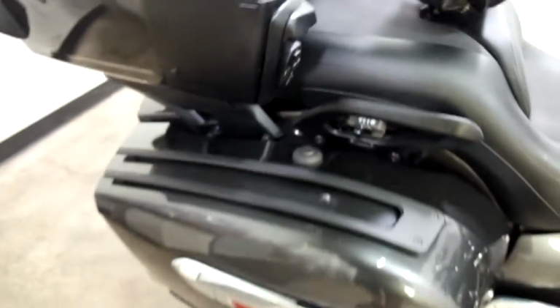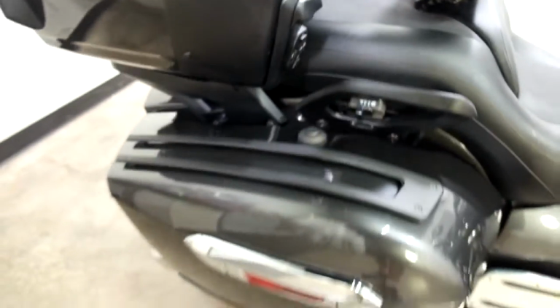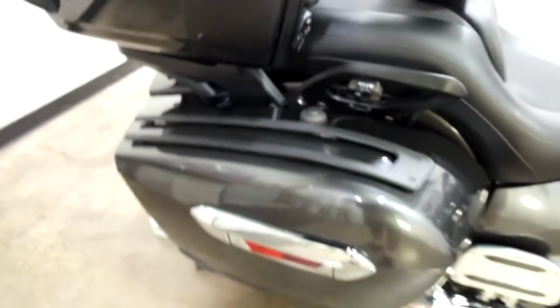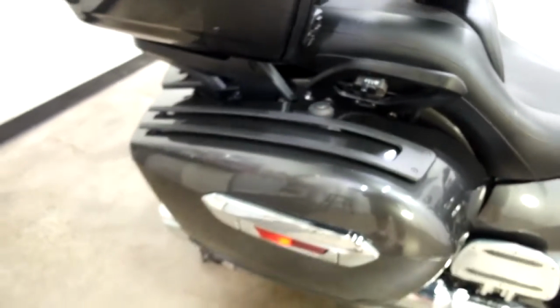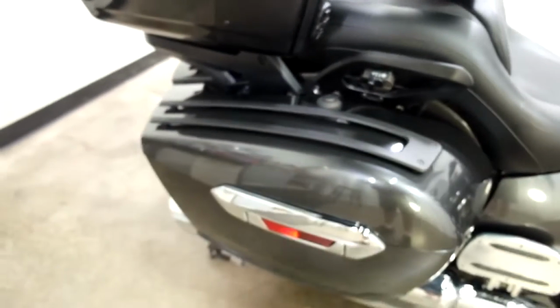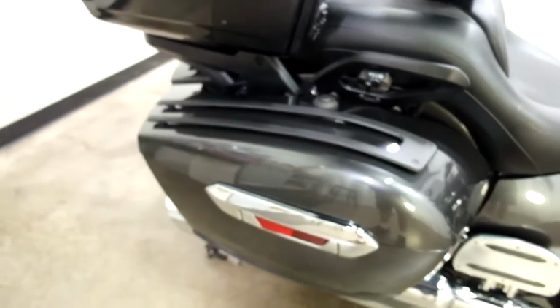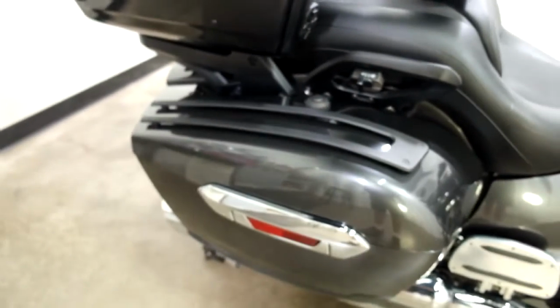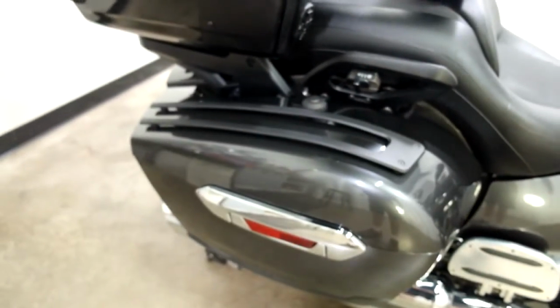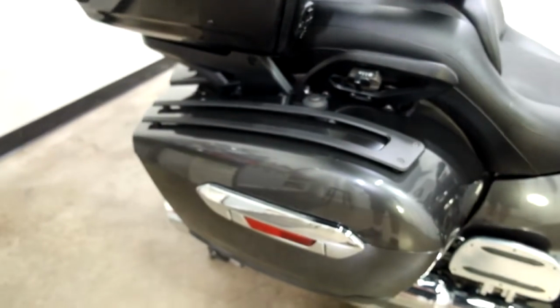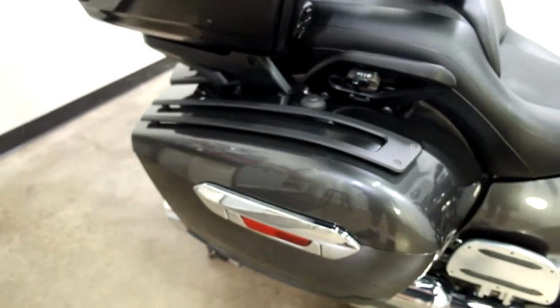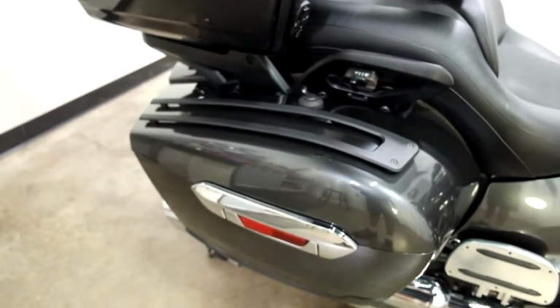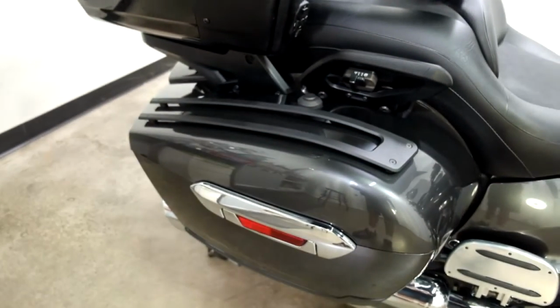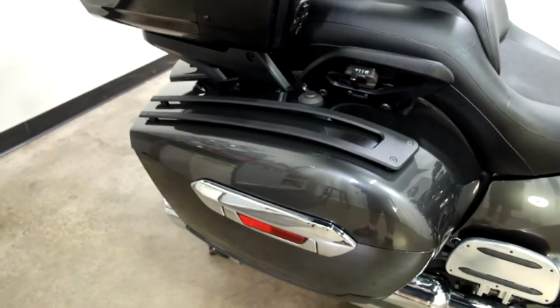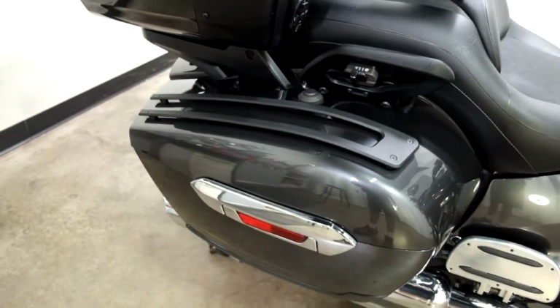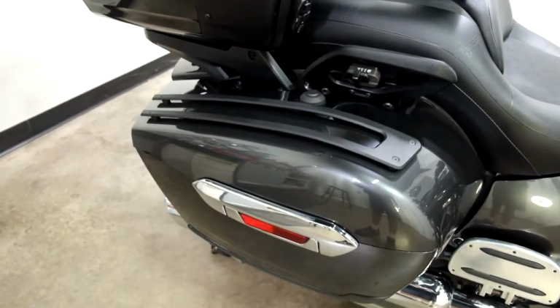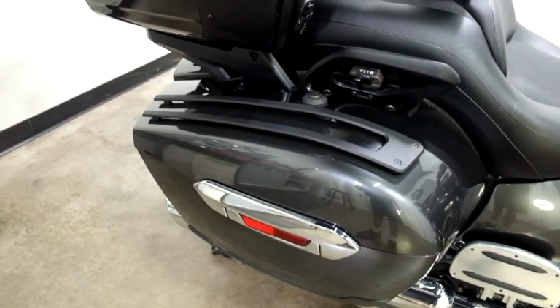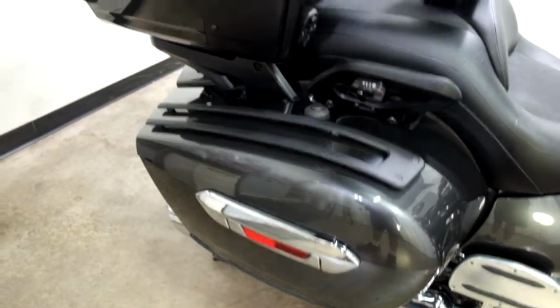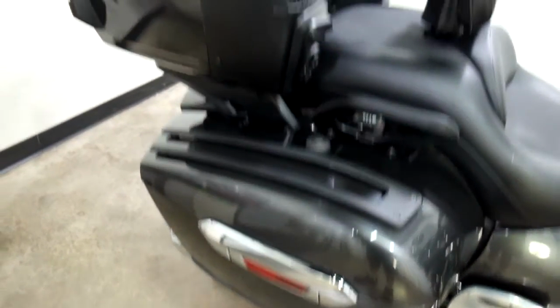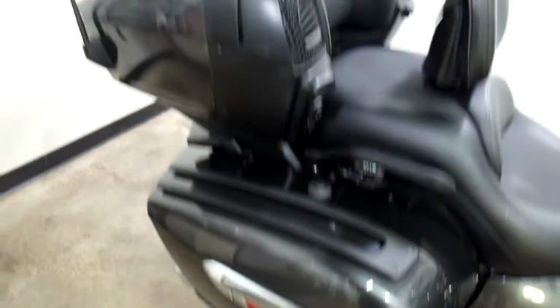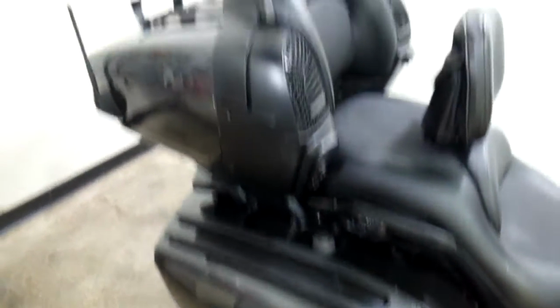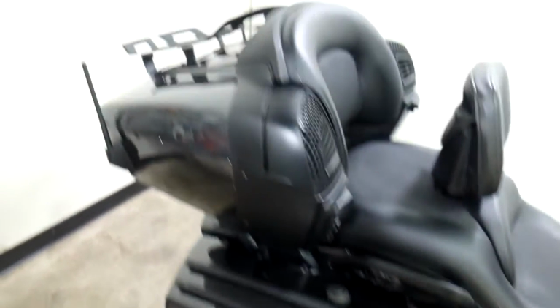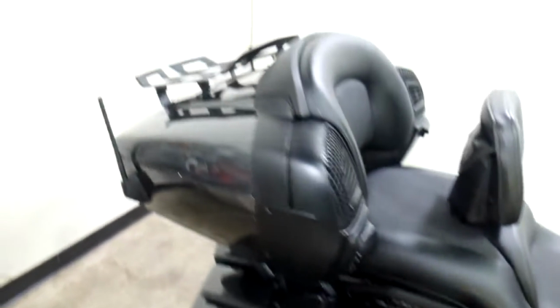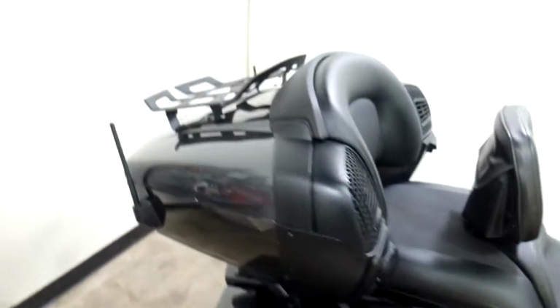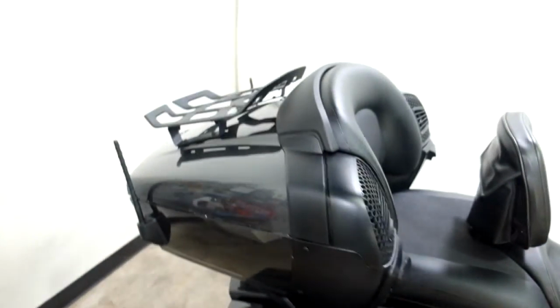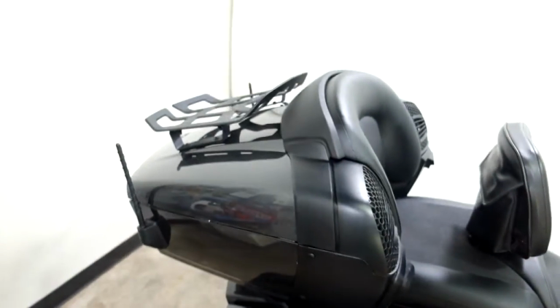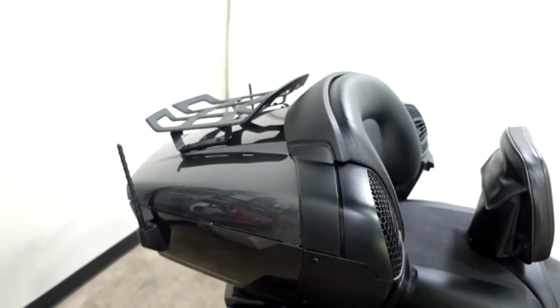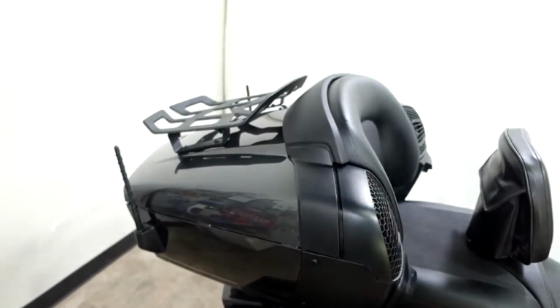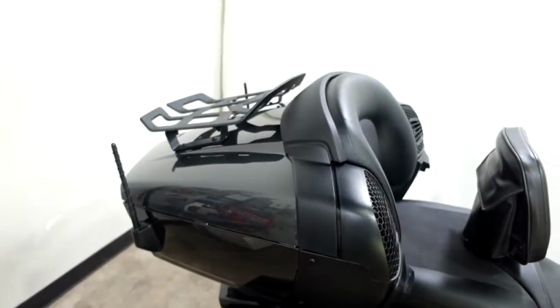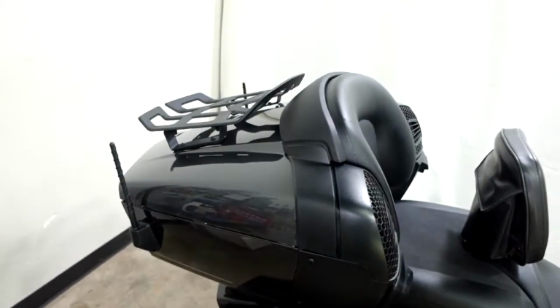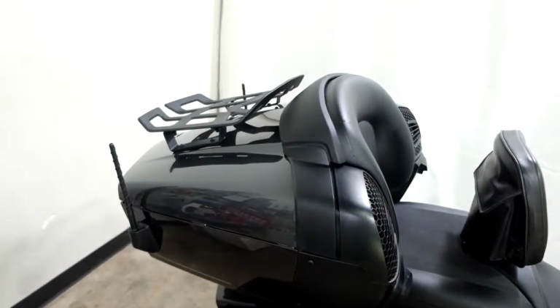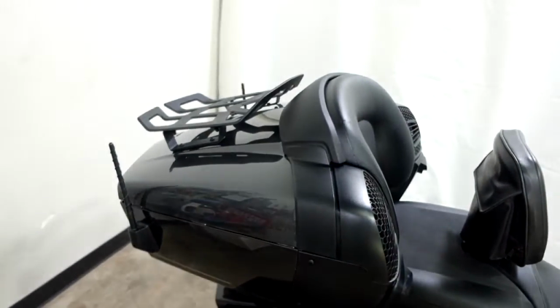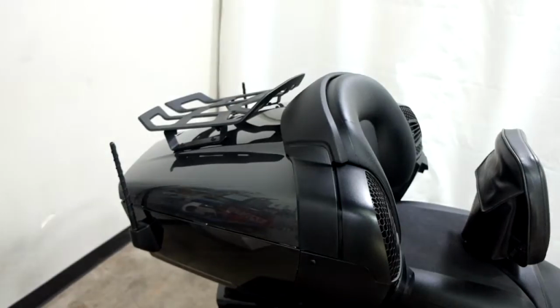They have also added bag racks and a luggage rack on this bike.